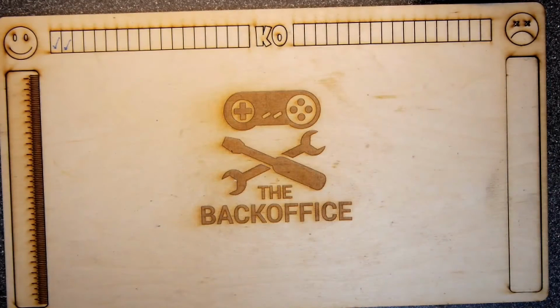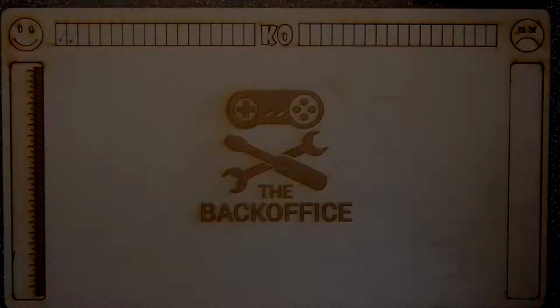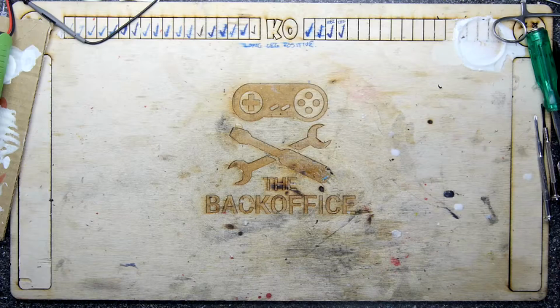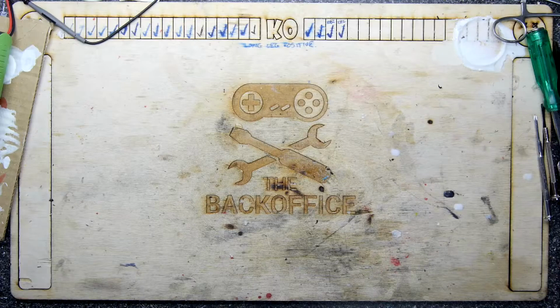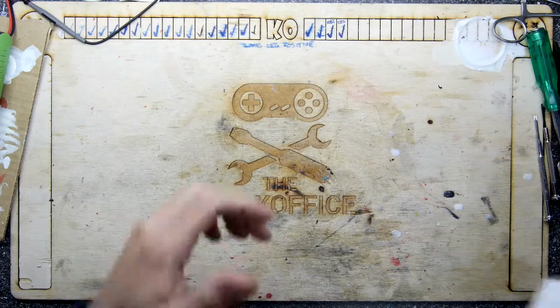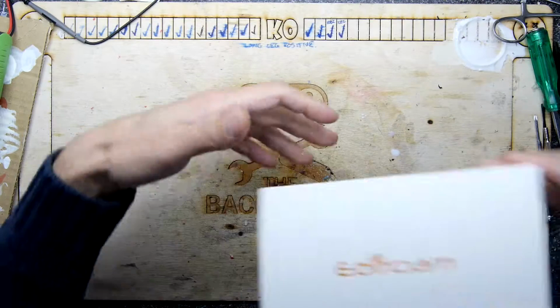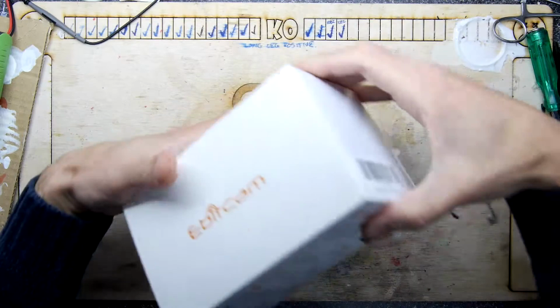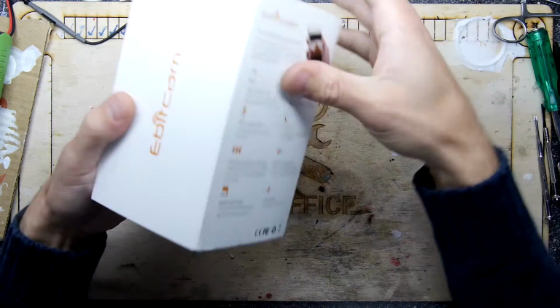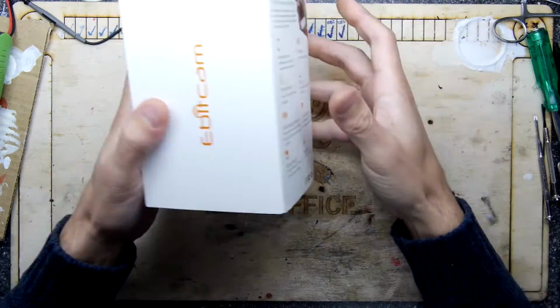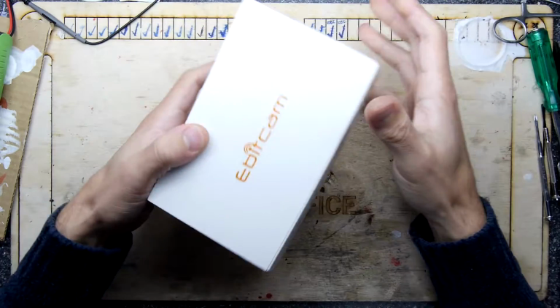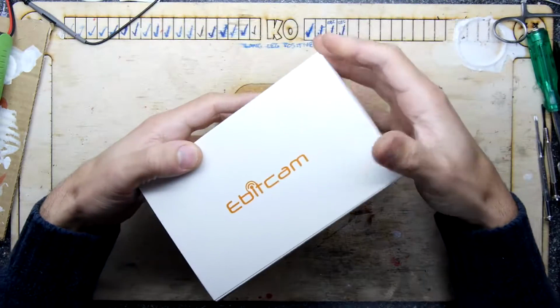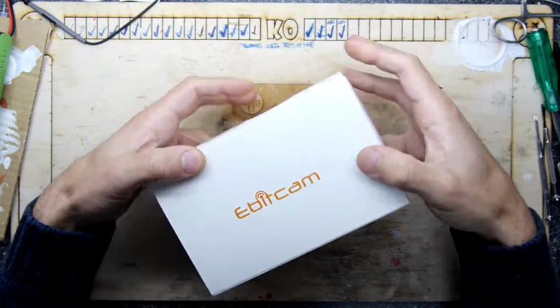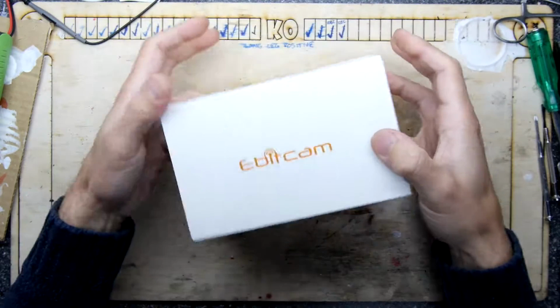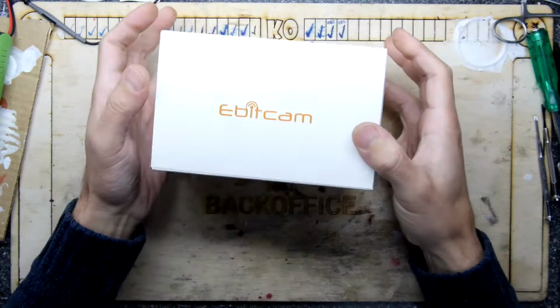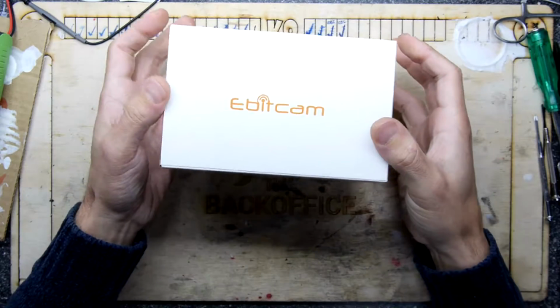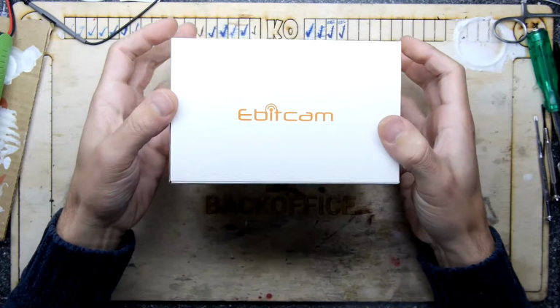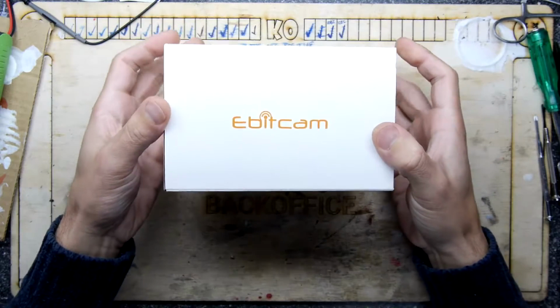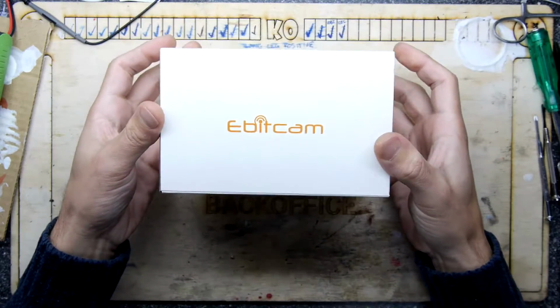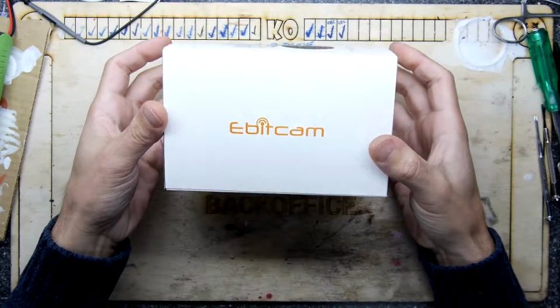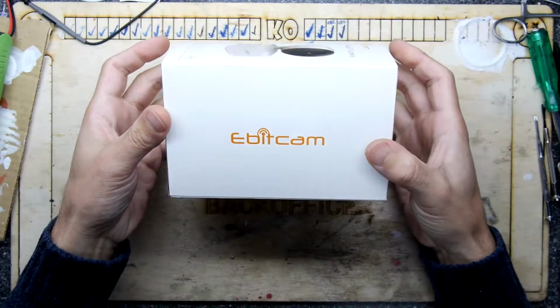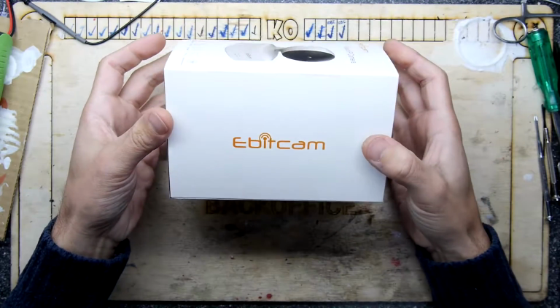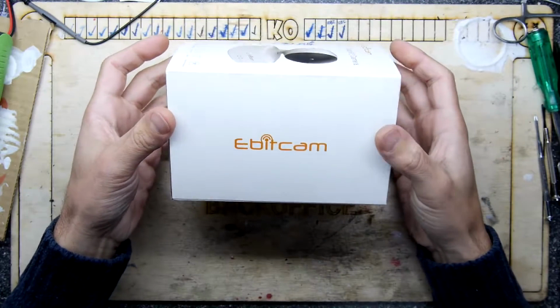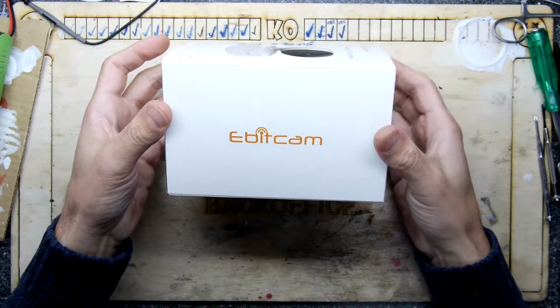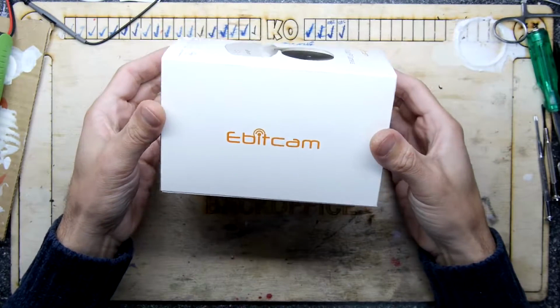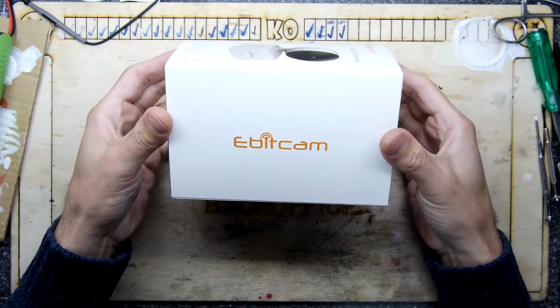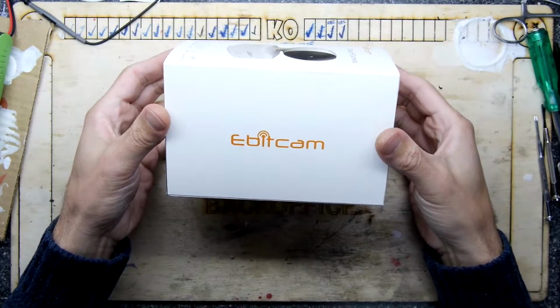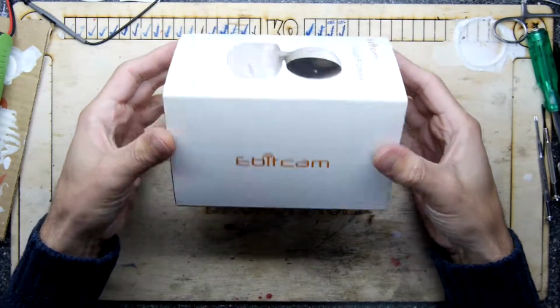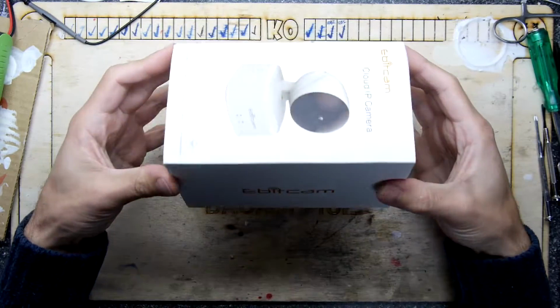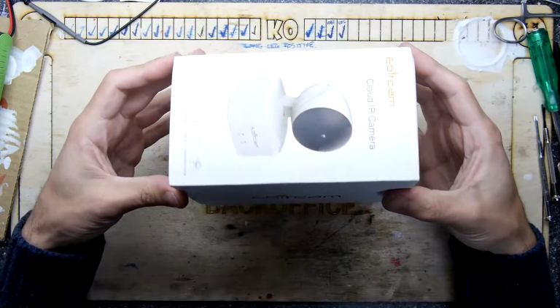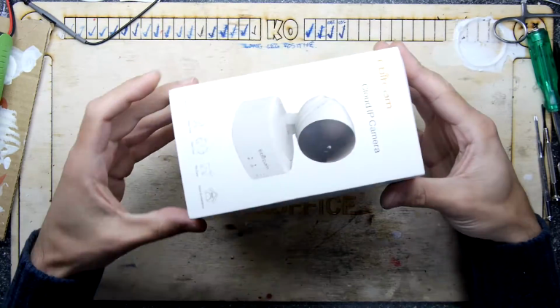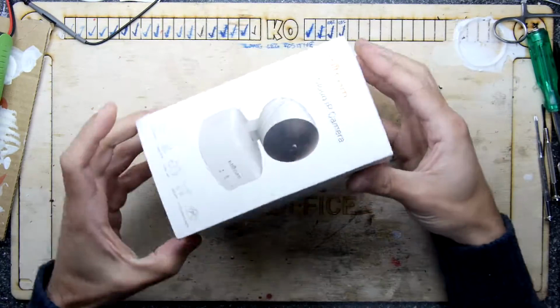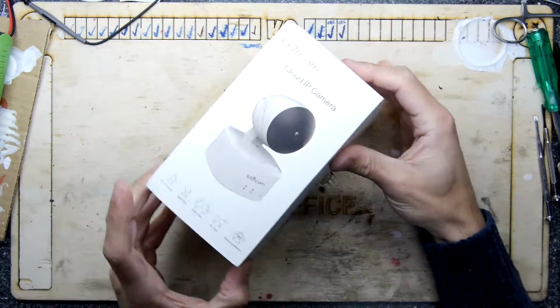Hi, I'm Andrew Armstrong and welcome to the Teardown Lab. Today I have the eBit Cam.